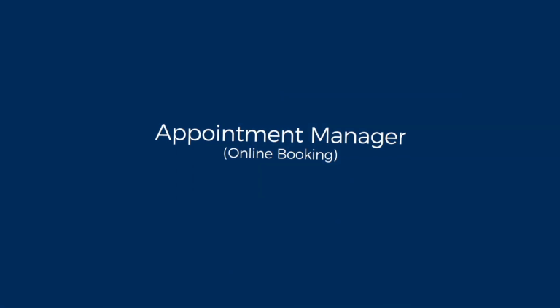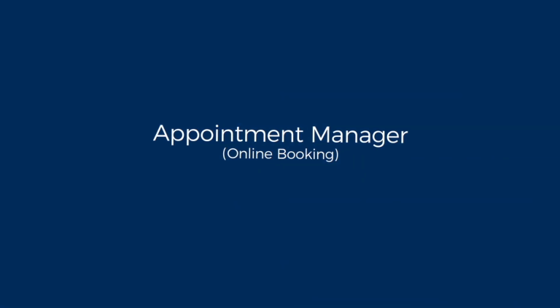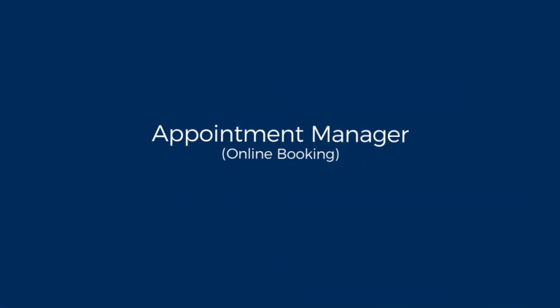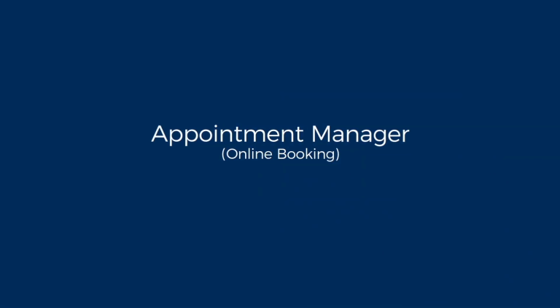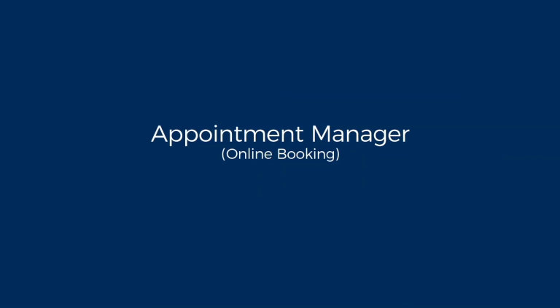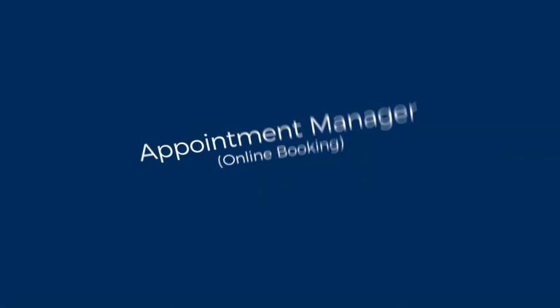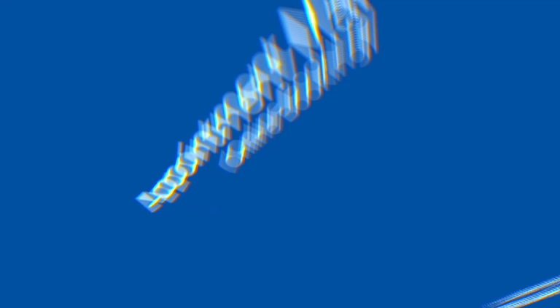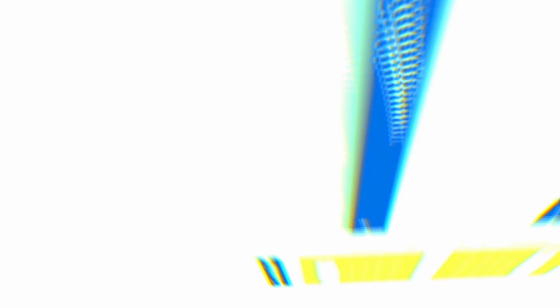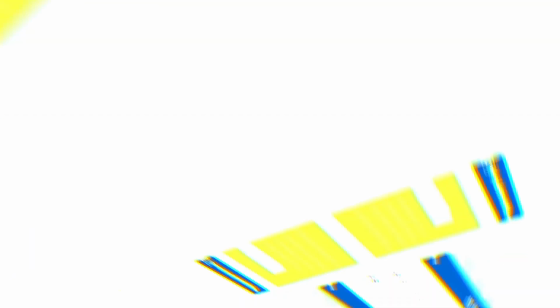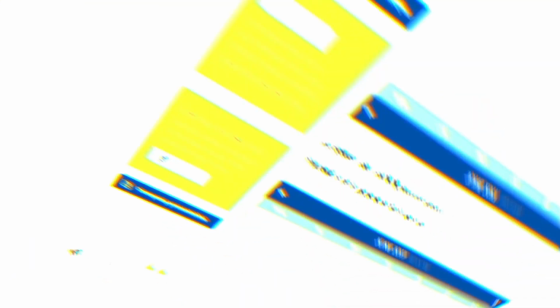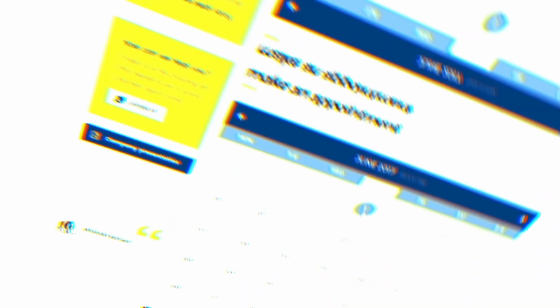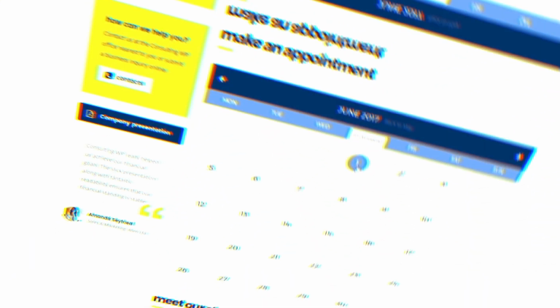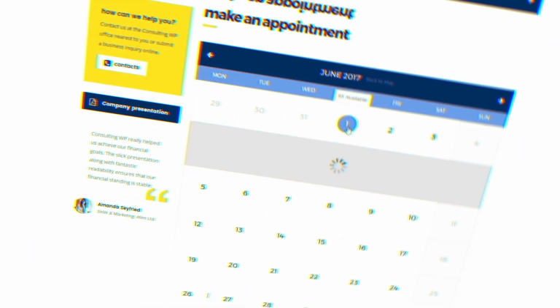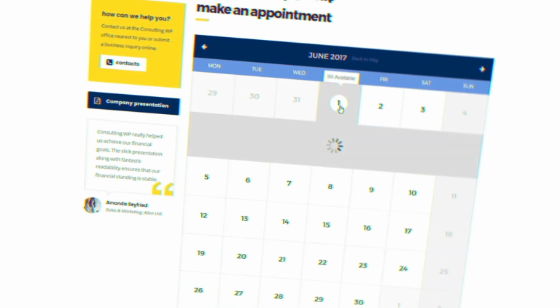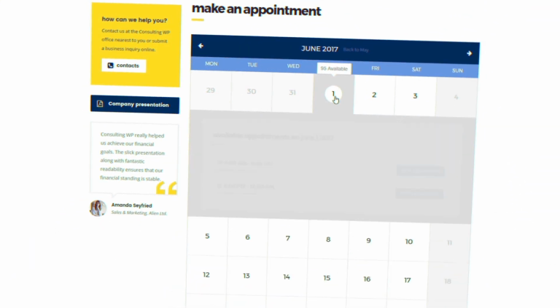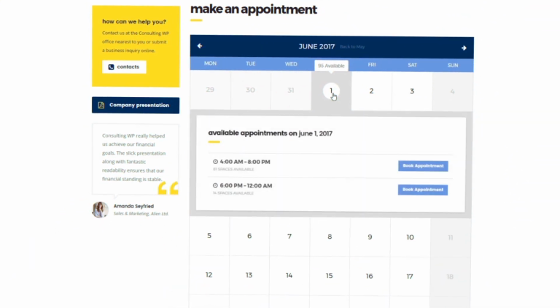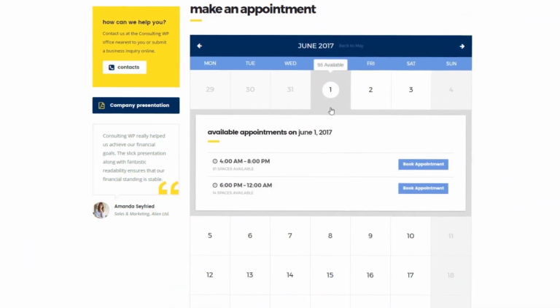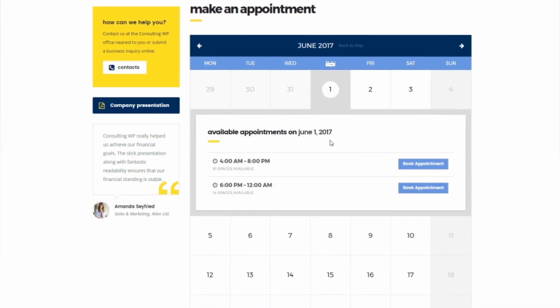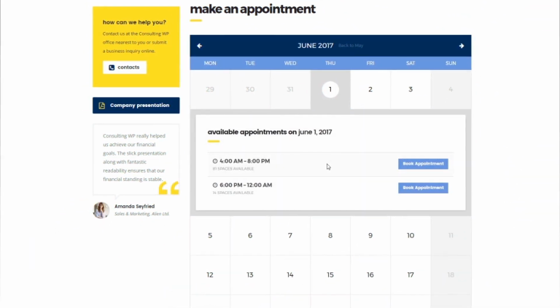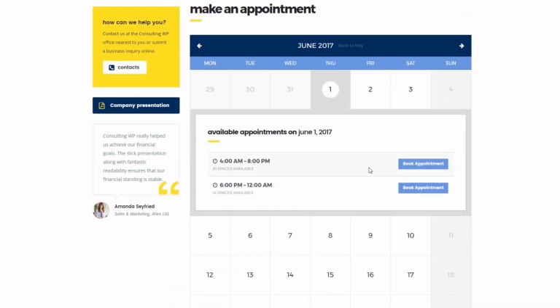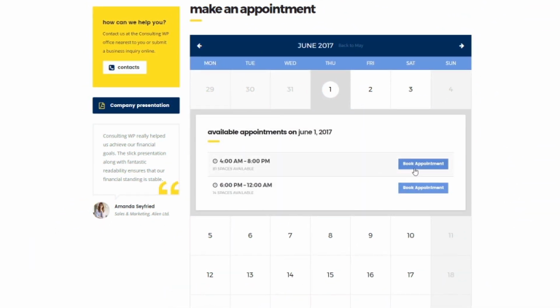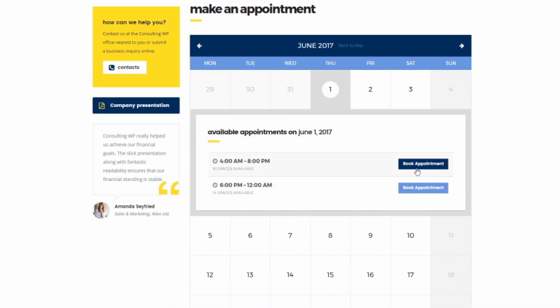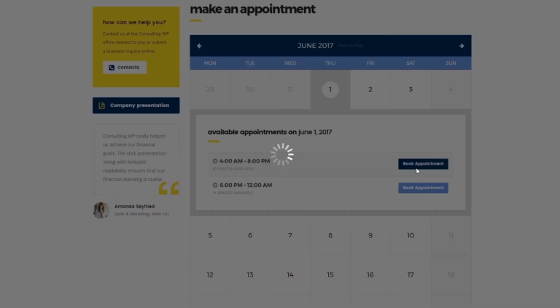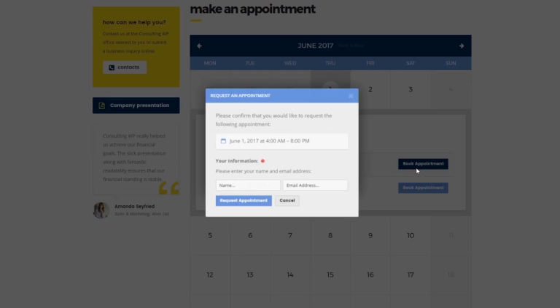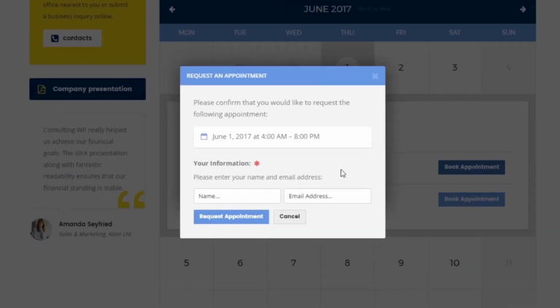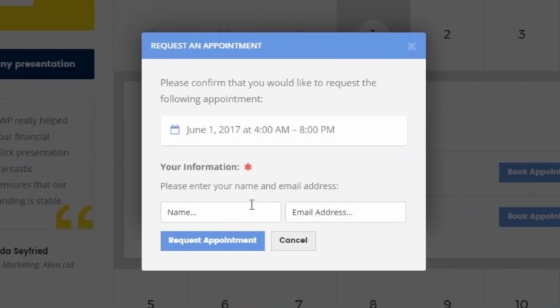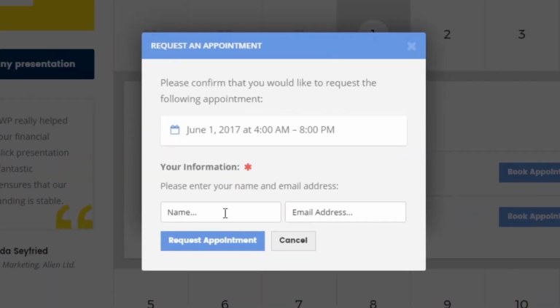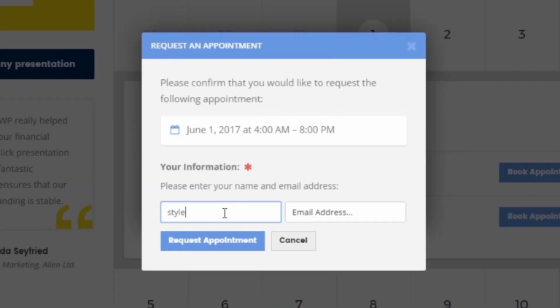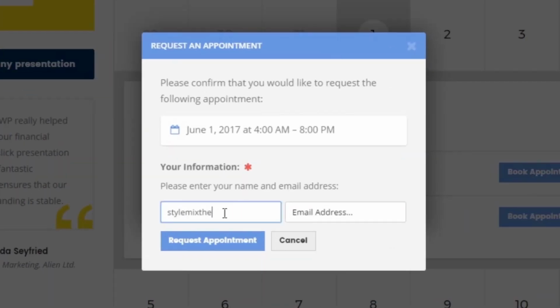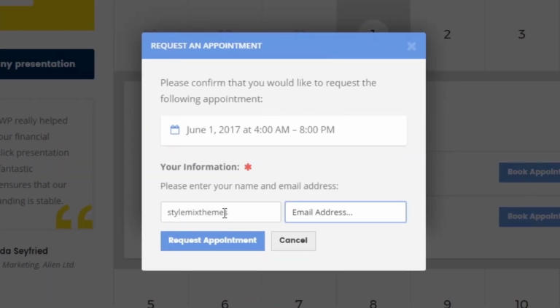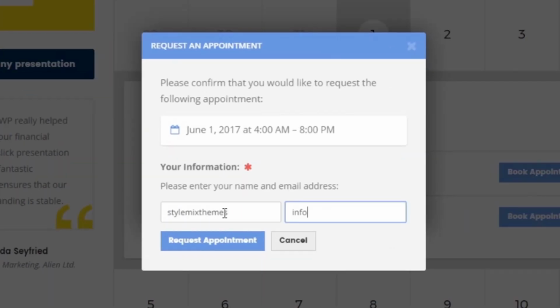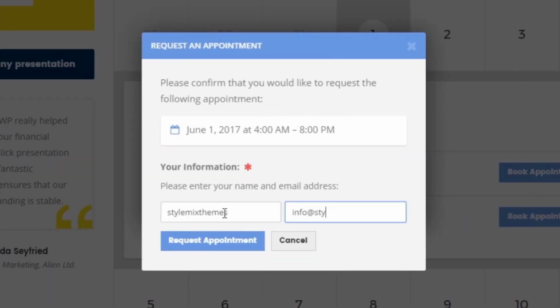Provide the option for your customers to make appointments online. Simplify your schedule management with Consulting.